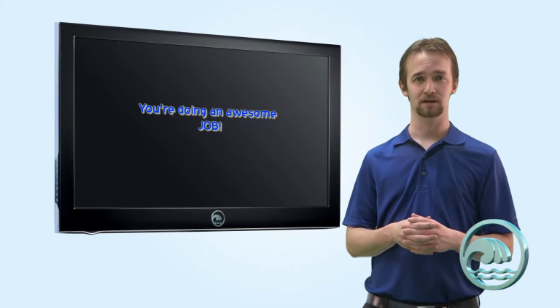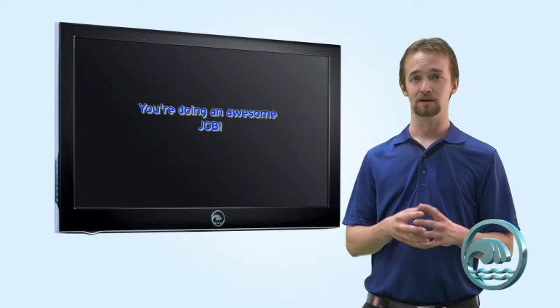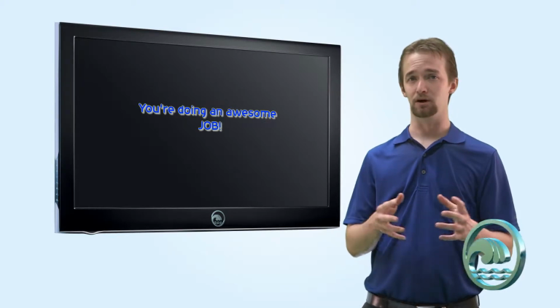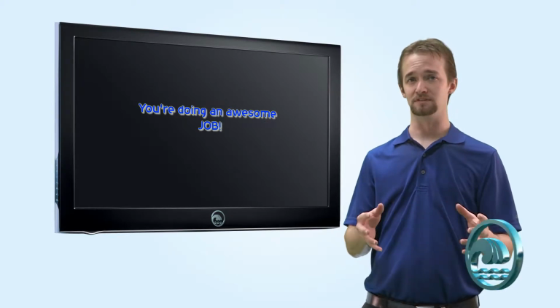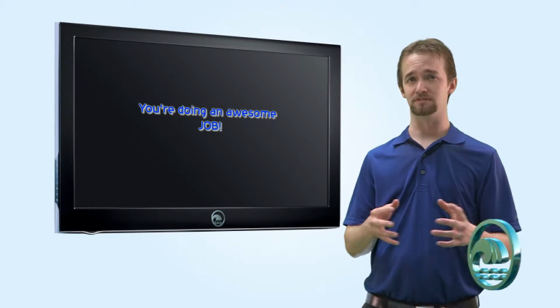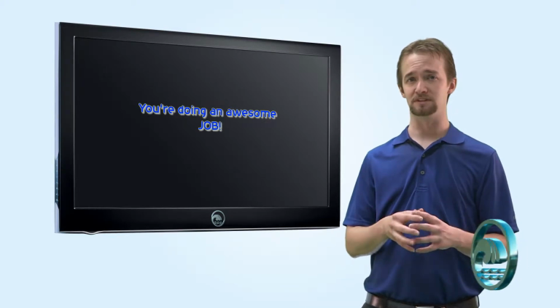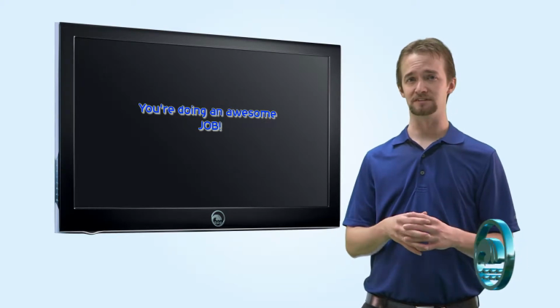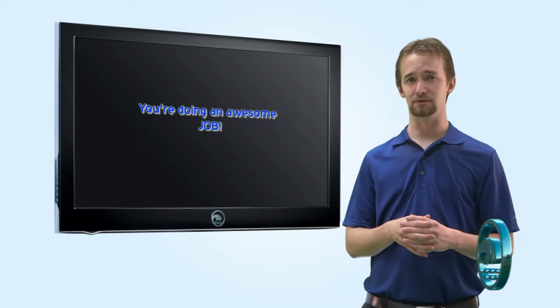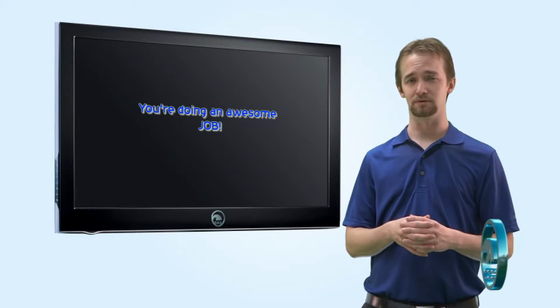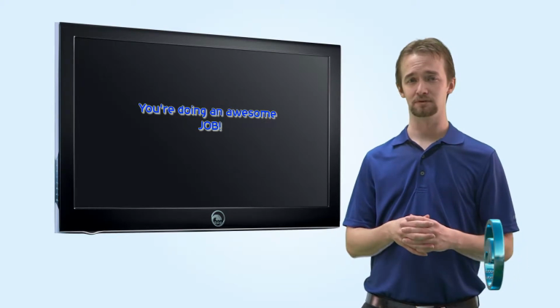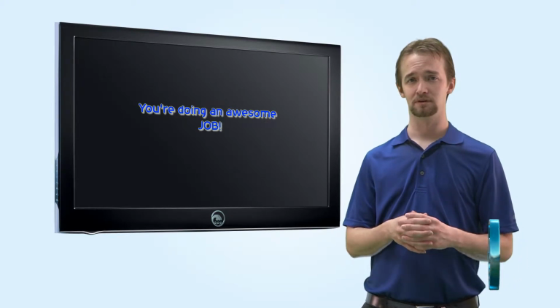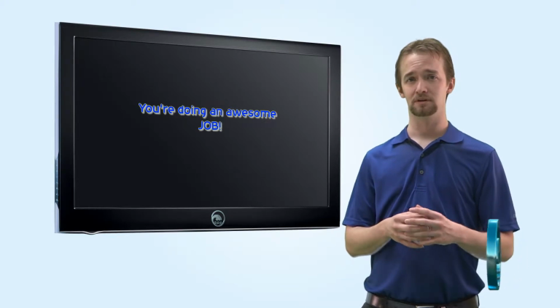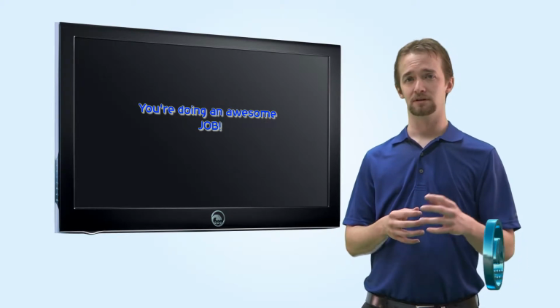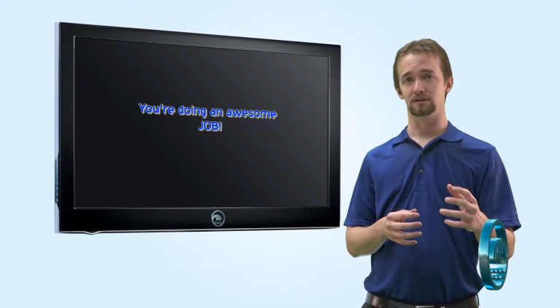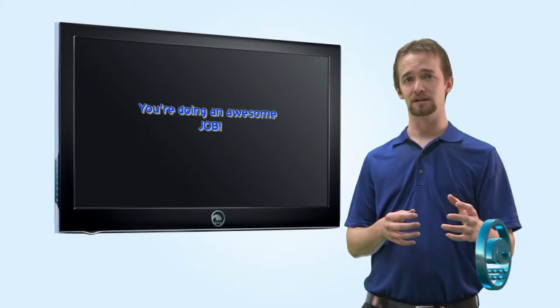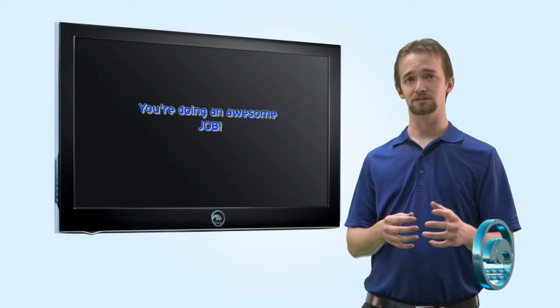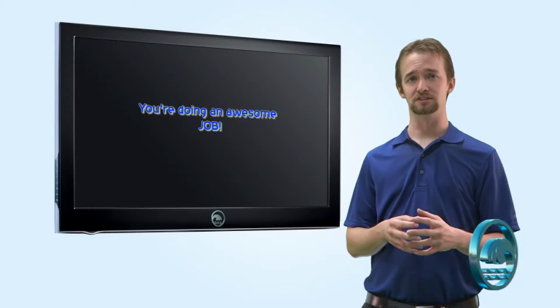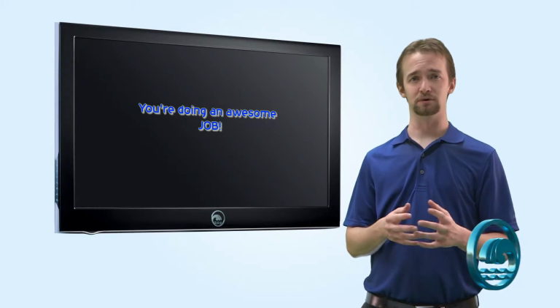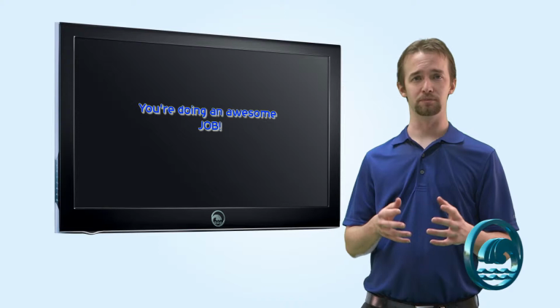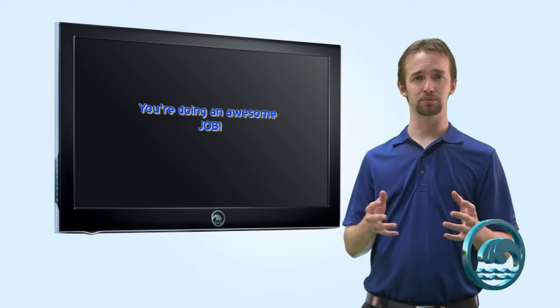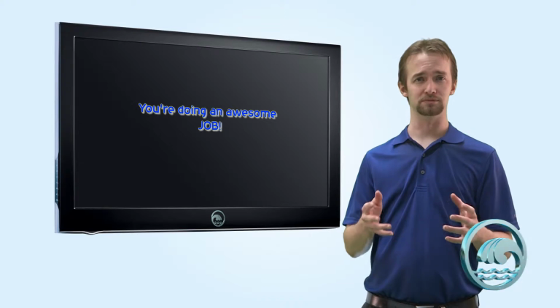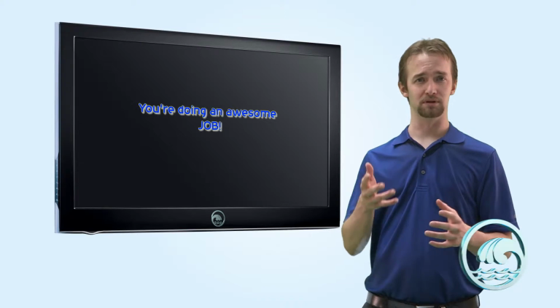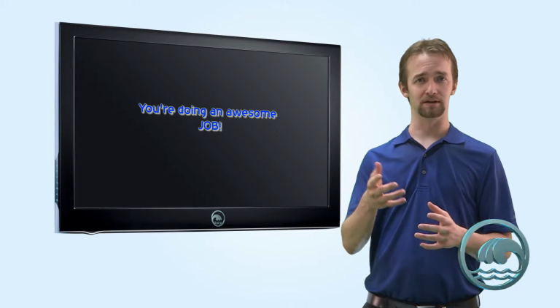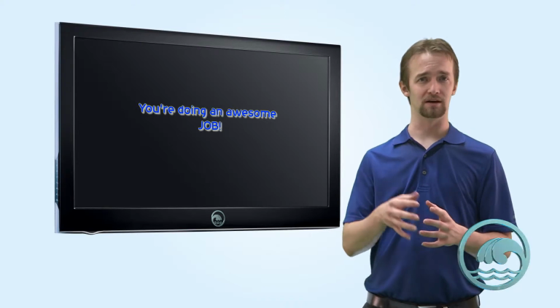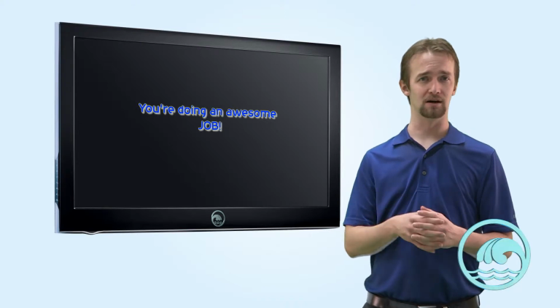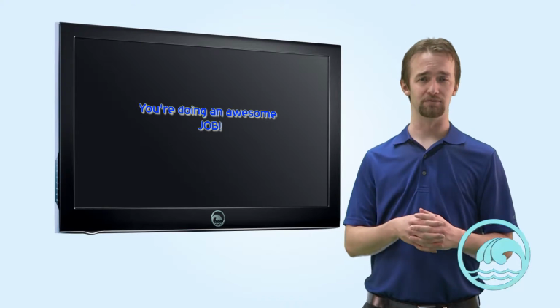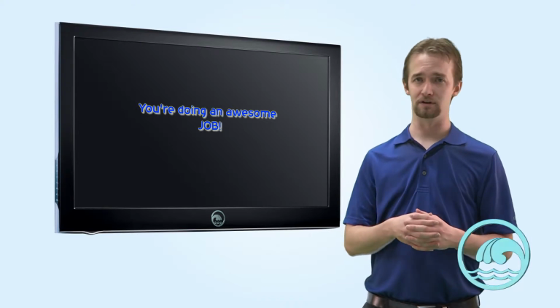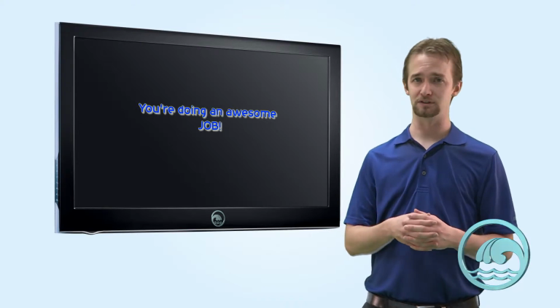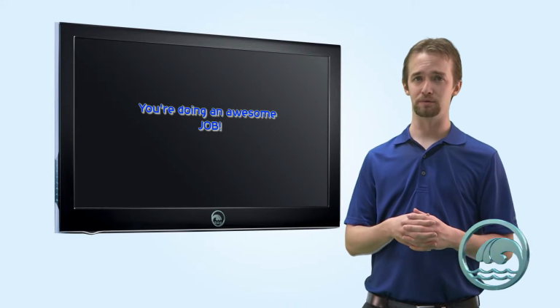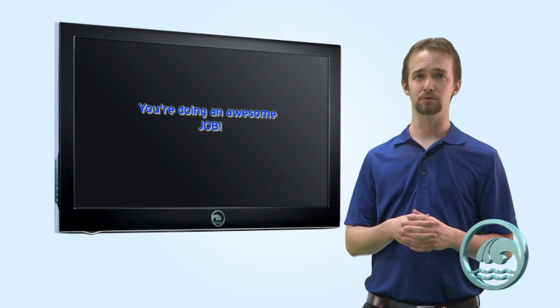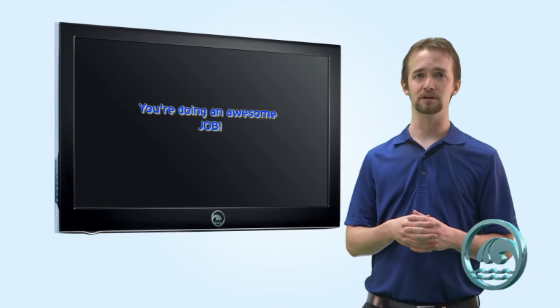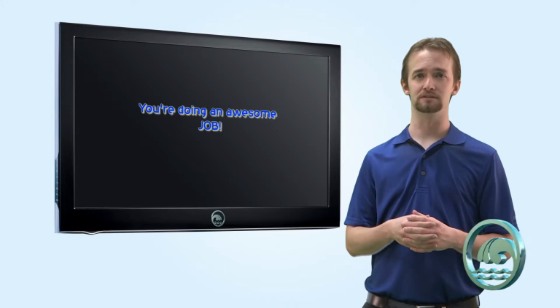I hope this information is helpful. Thank you for choosing RiverbendPoolSupply.com for all your swimming pool needs.